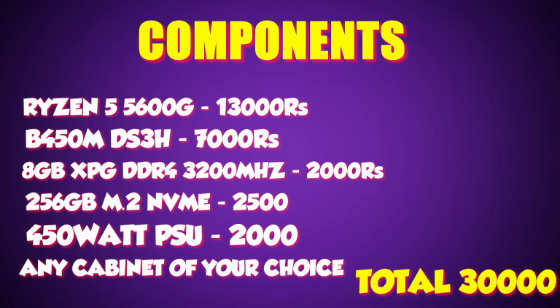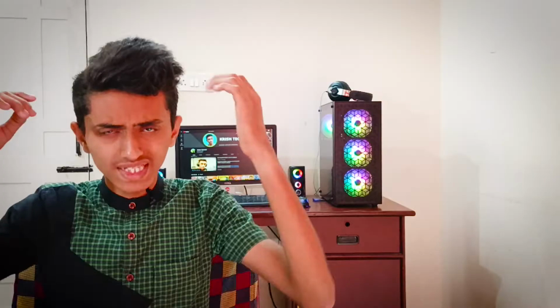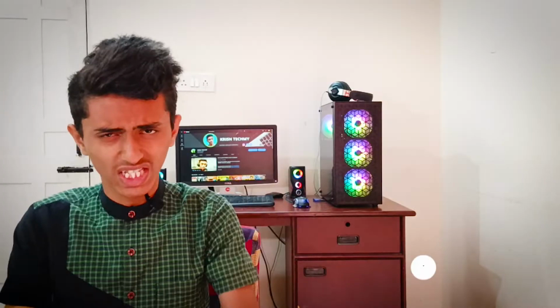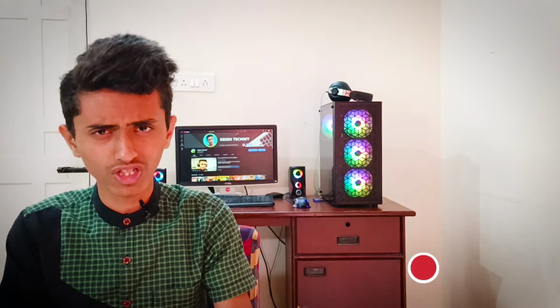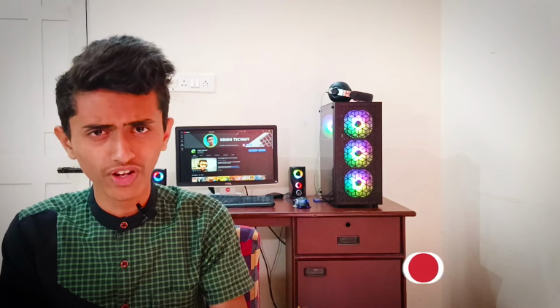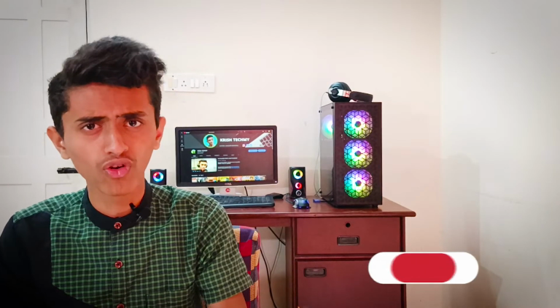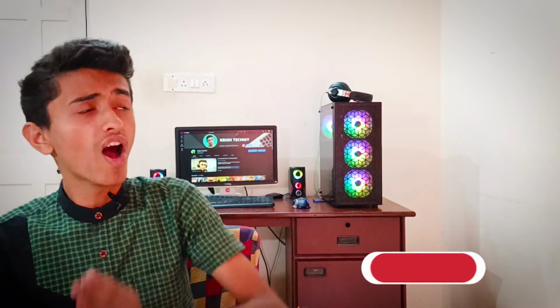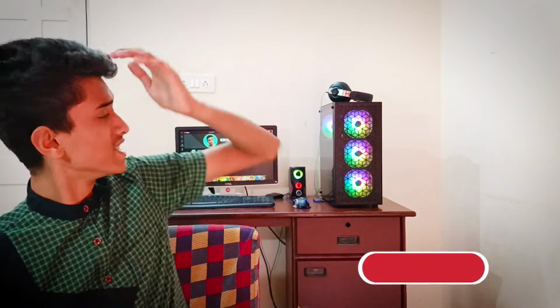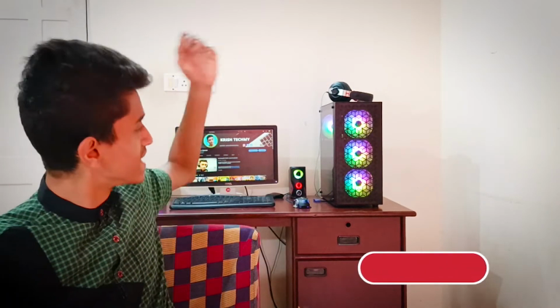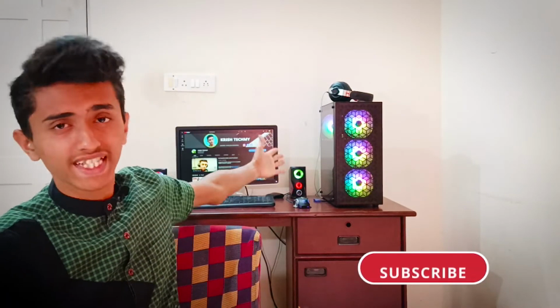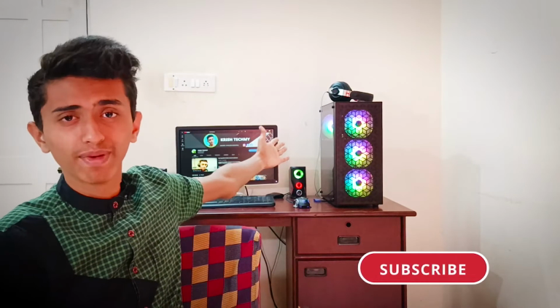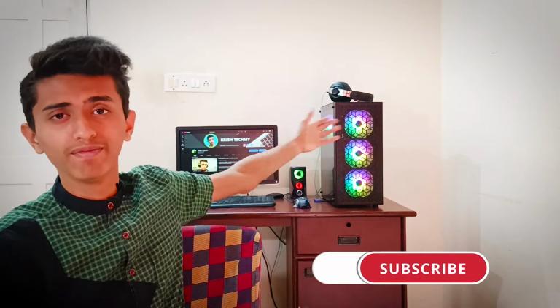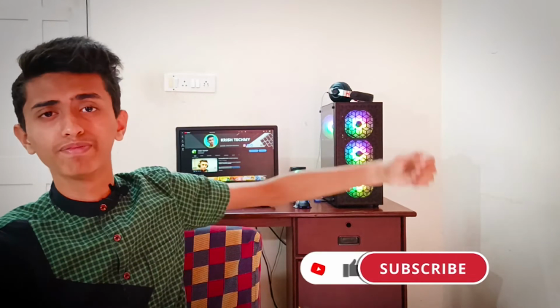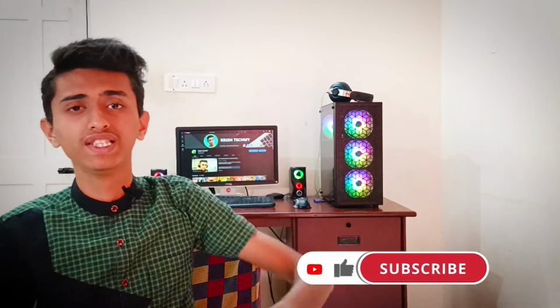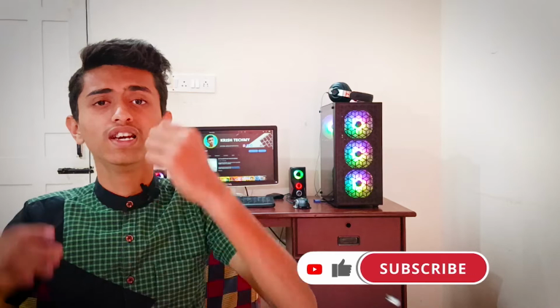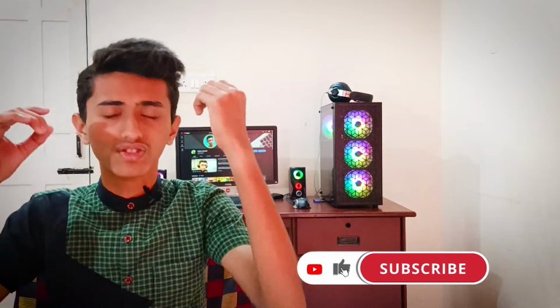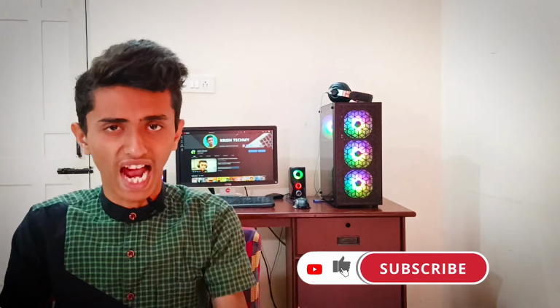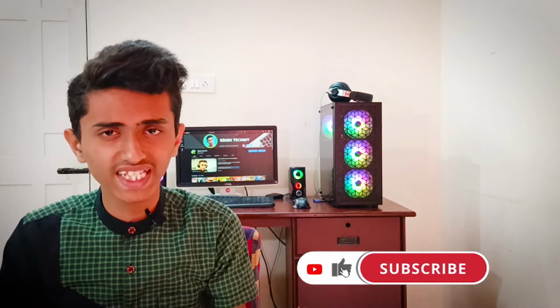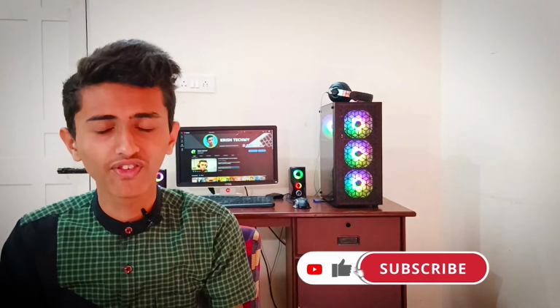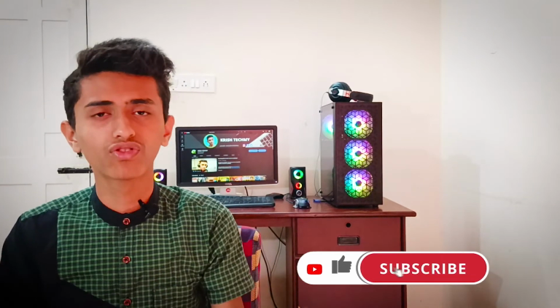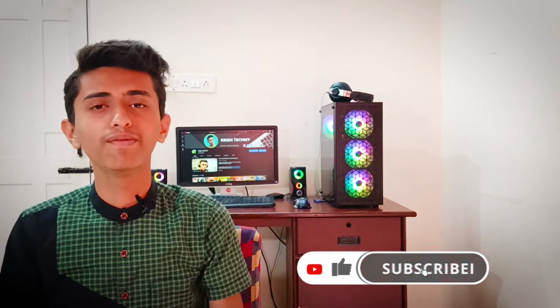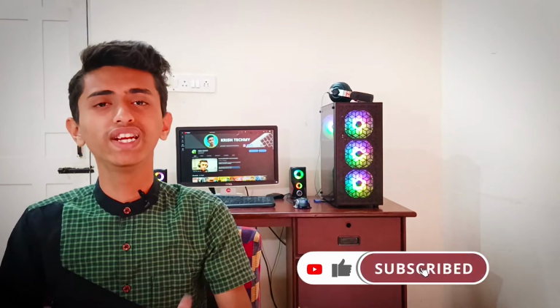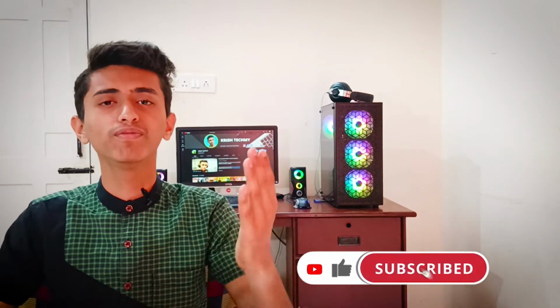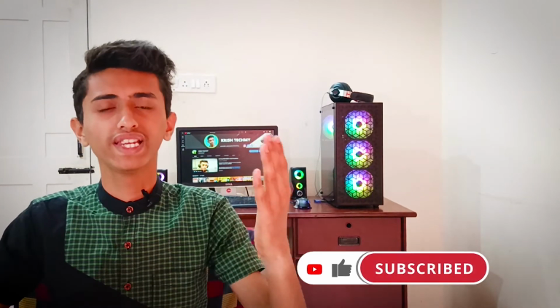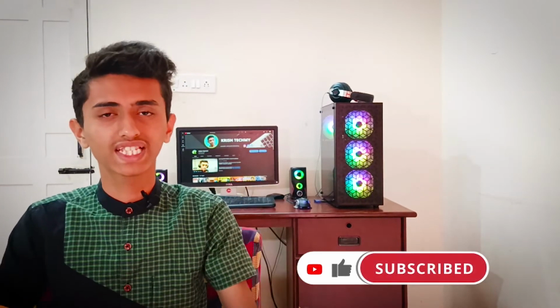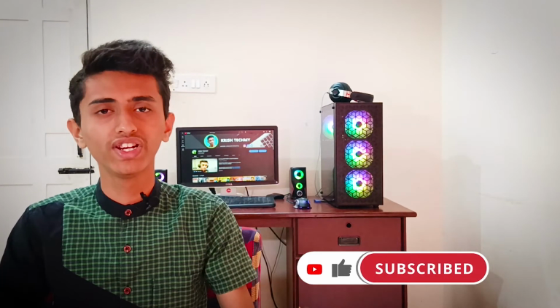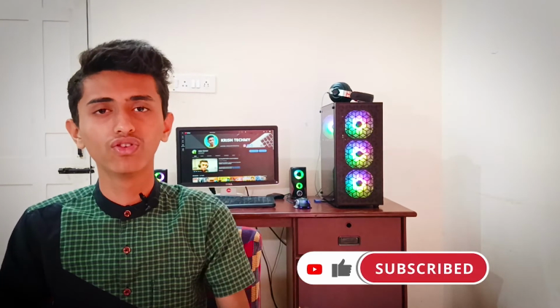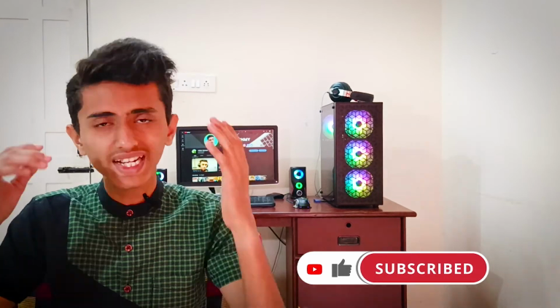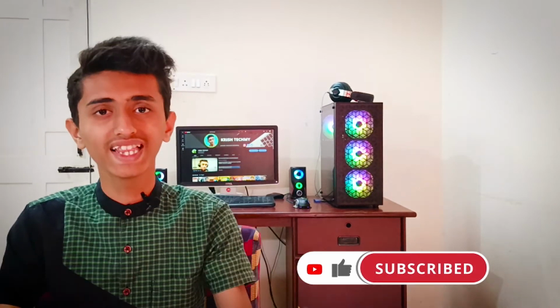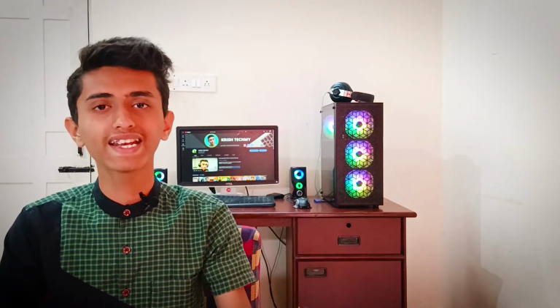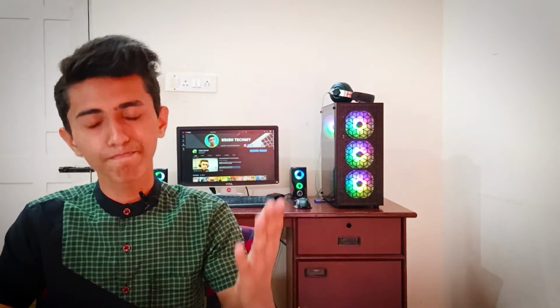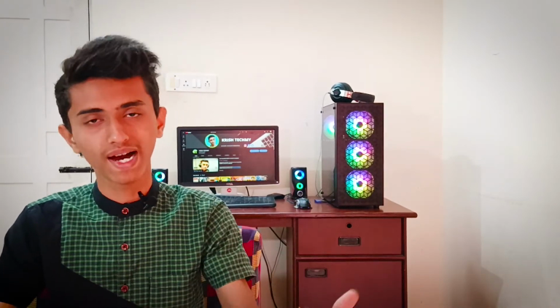That was the video showcasing this gaming PC. That's it for today — see you in my next video. Till then, bye!